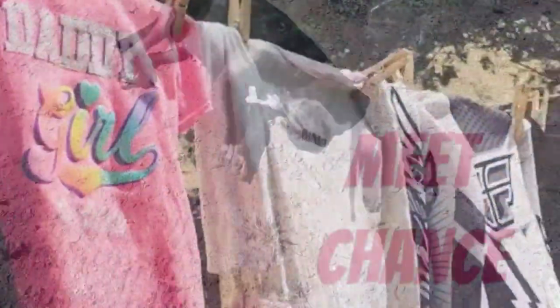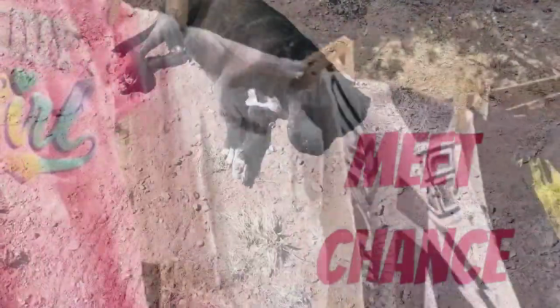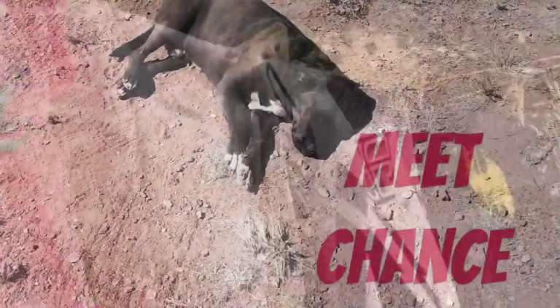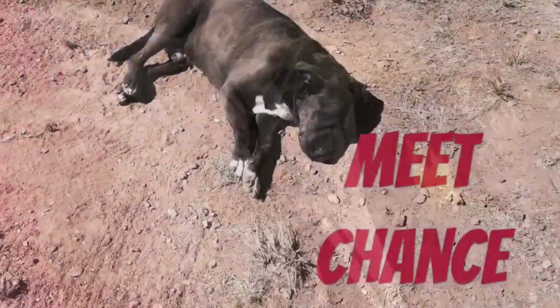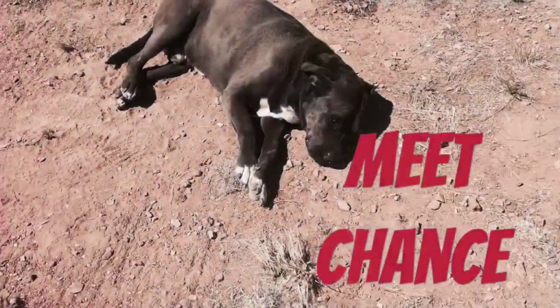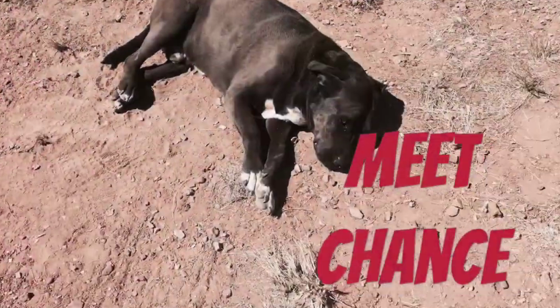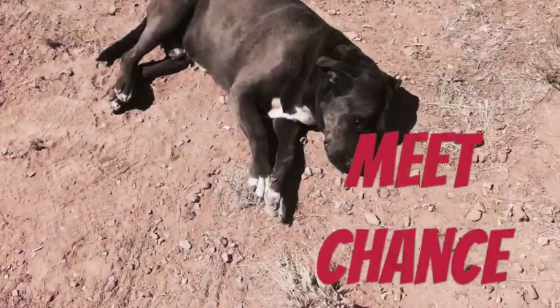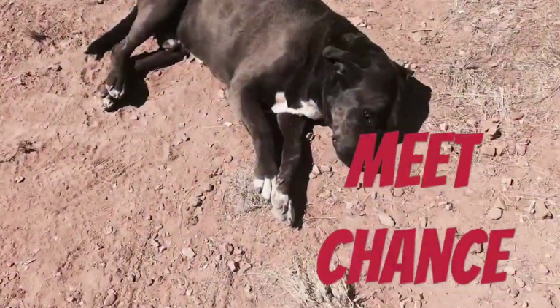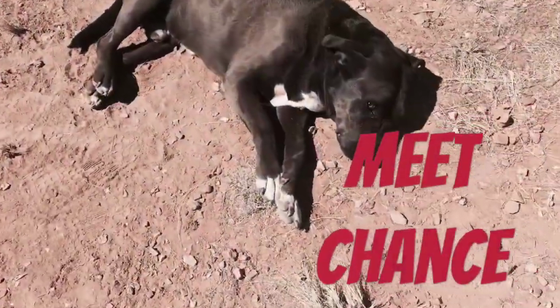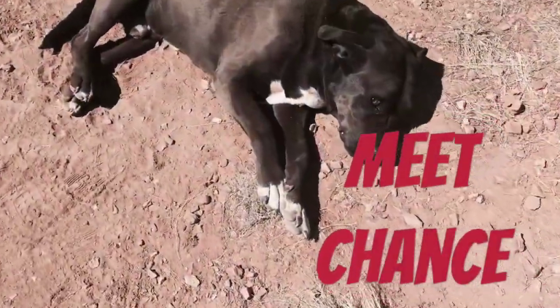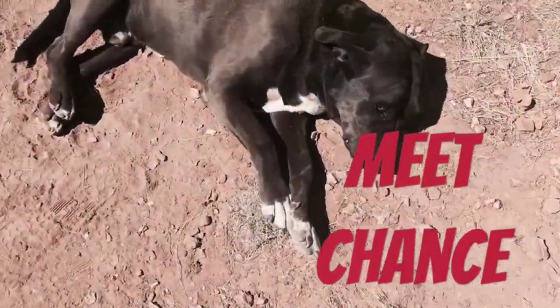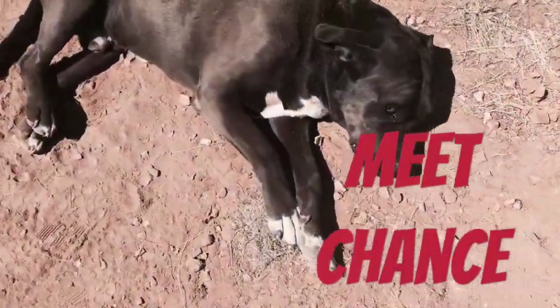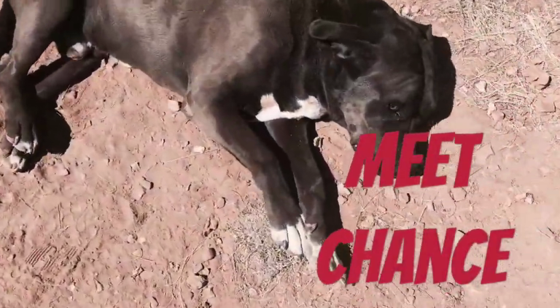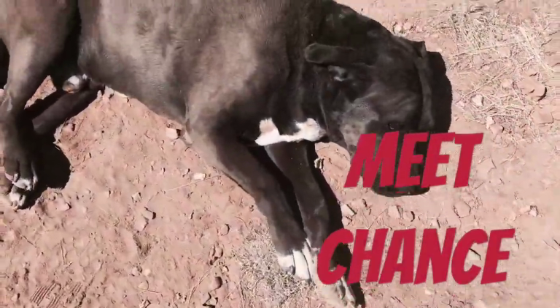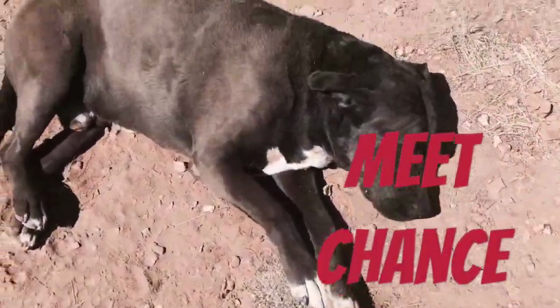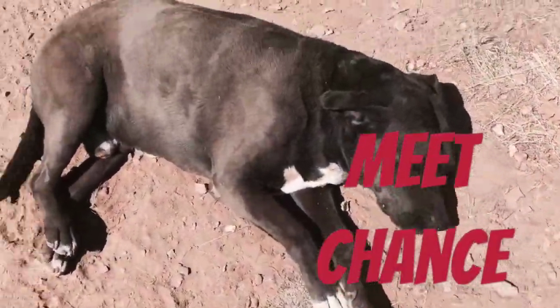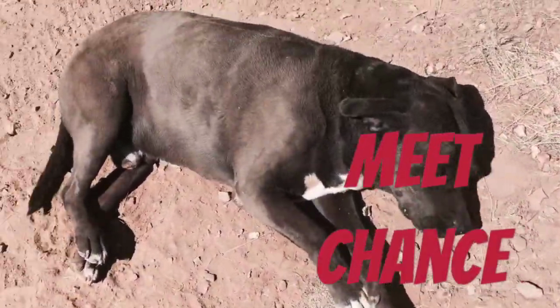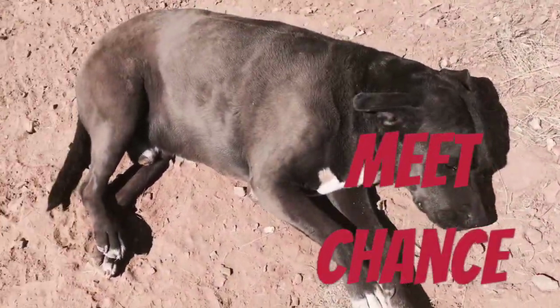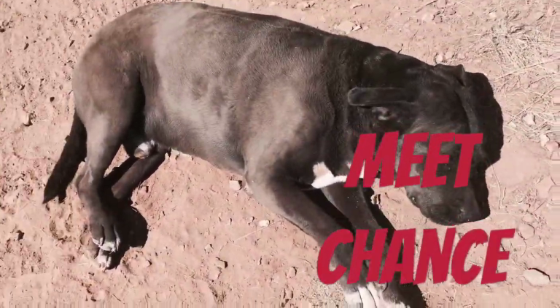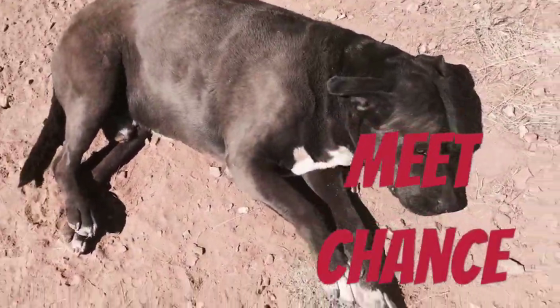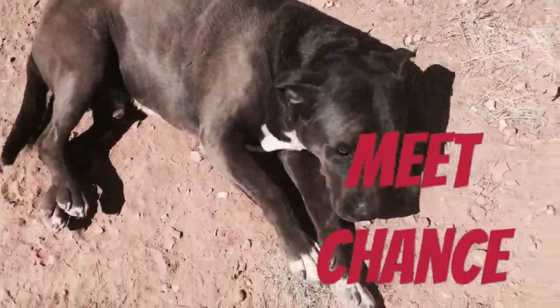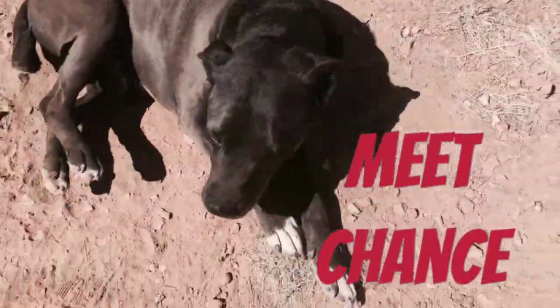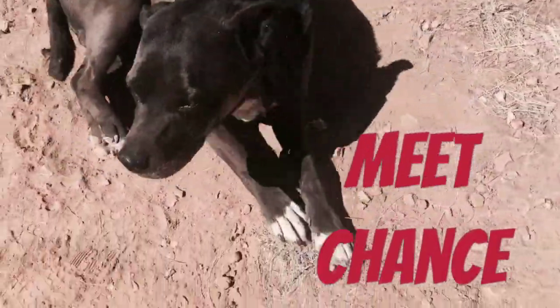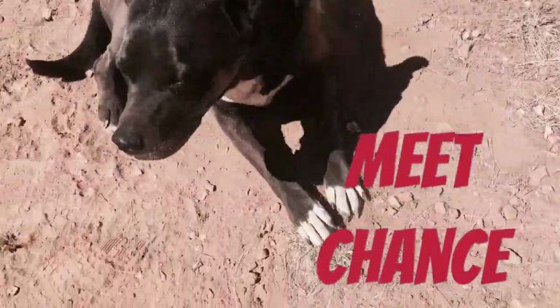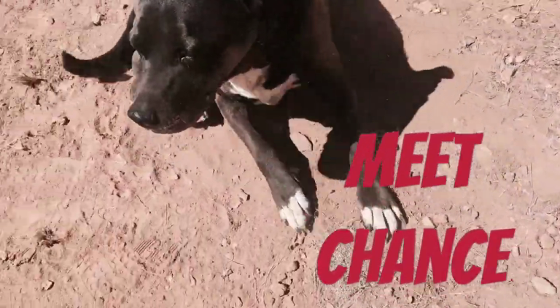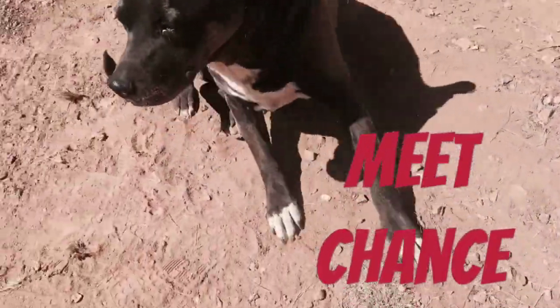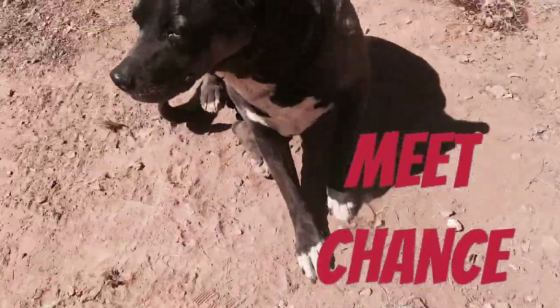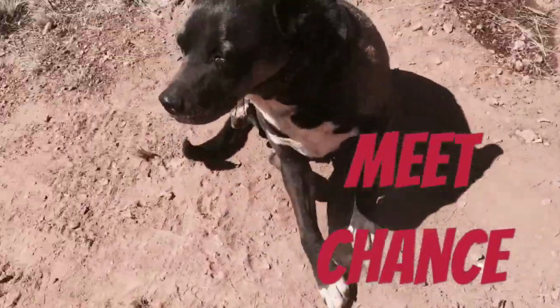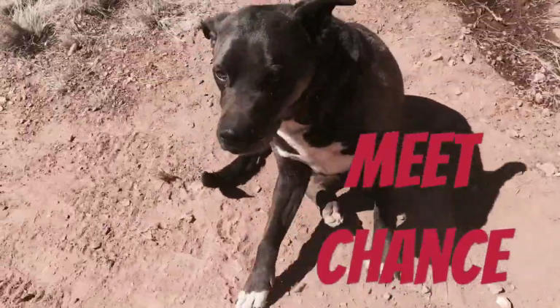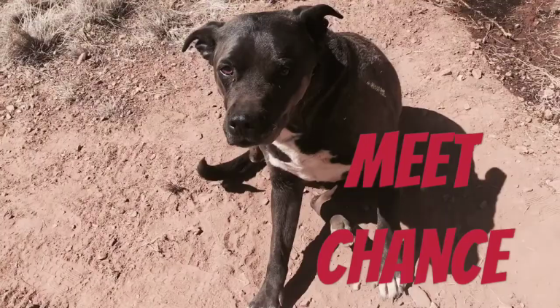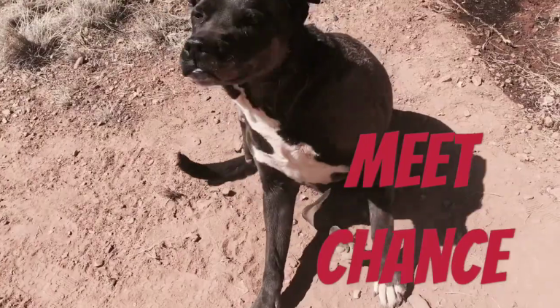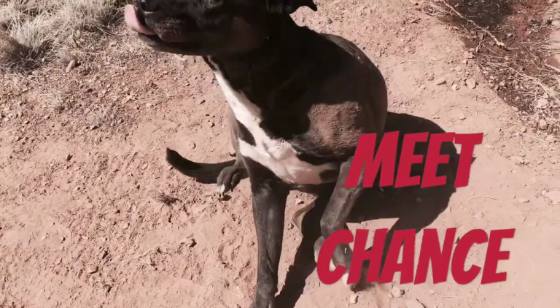This is our pup, Chance. This is what he does all day, every day — you probably couldn't be happier.